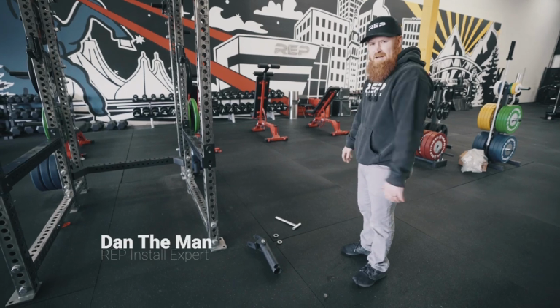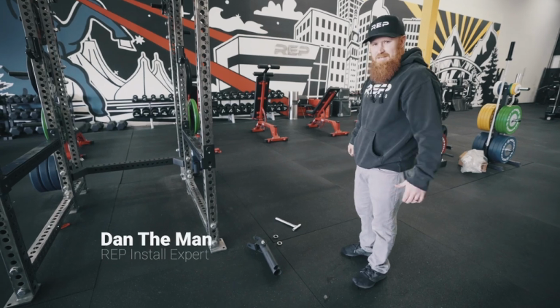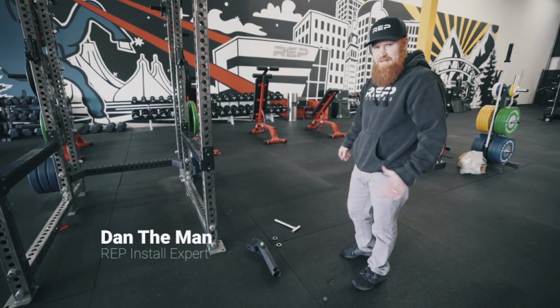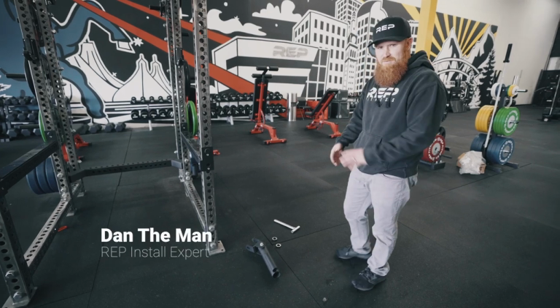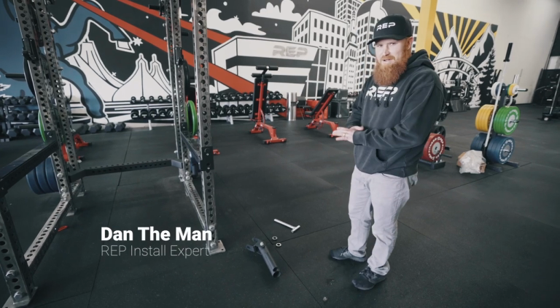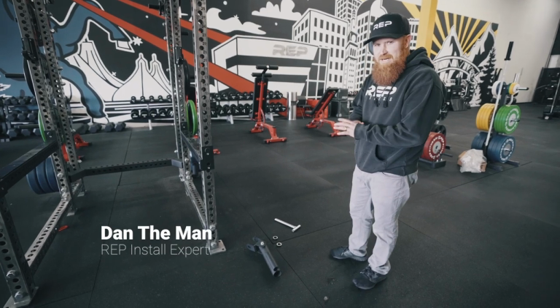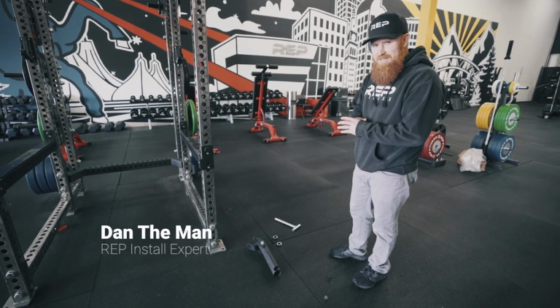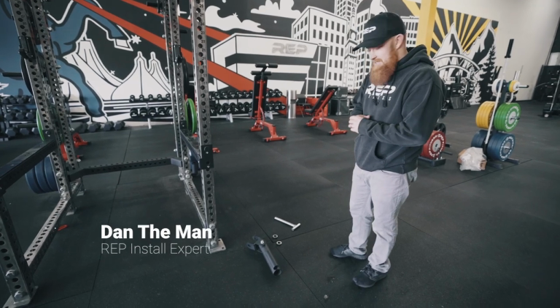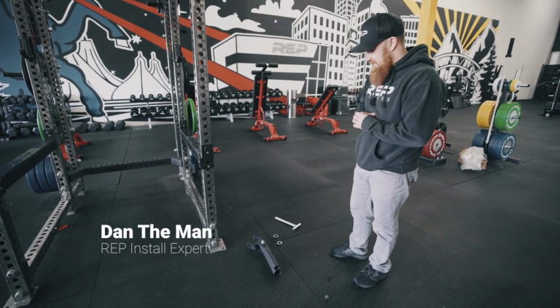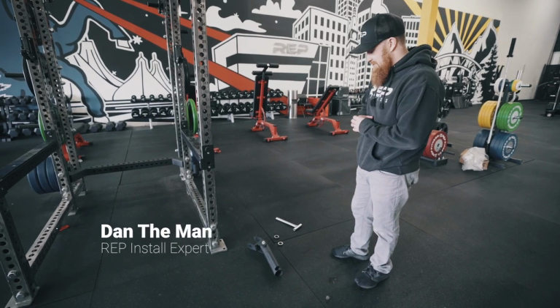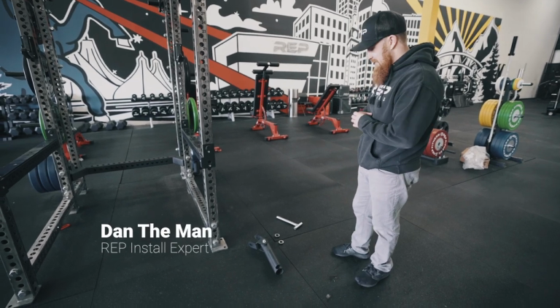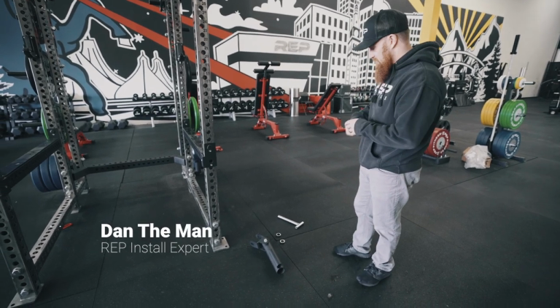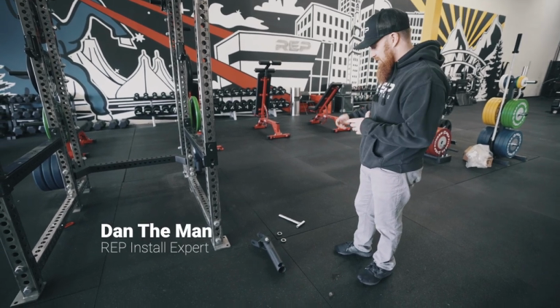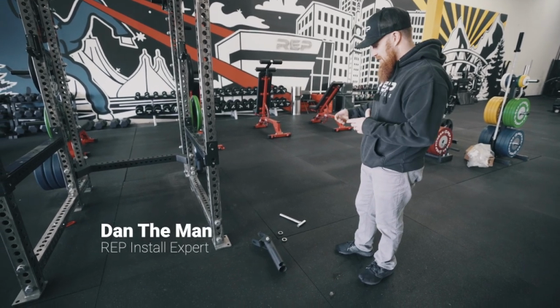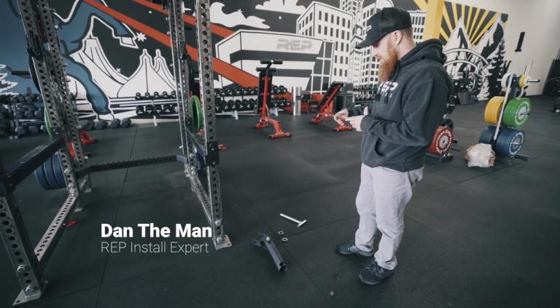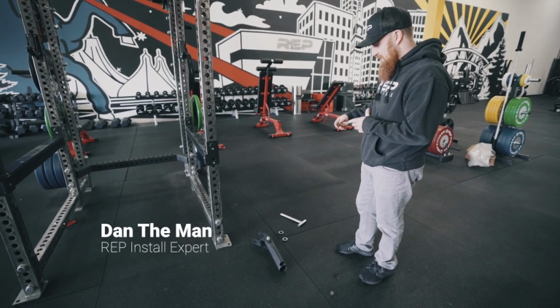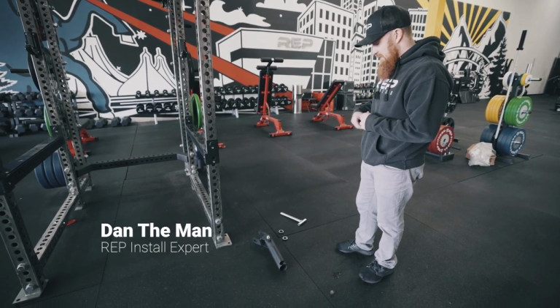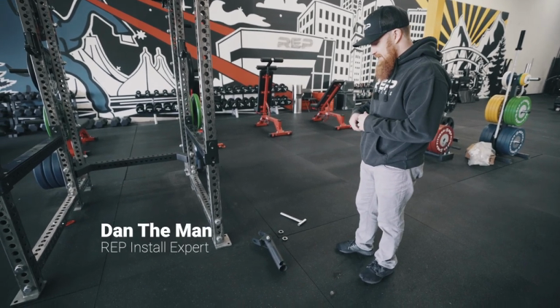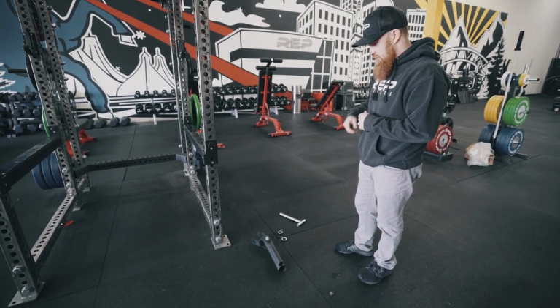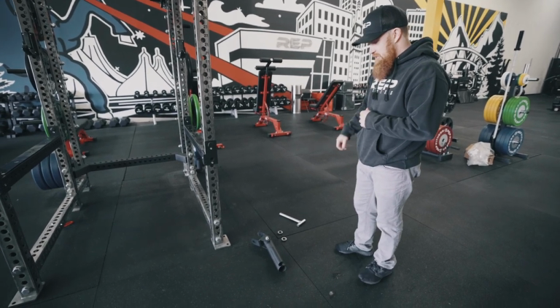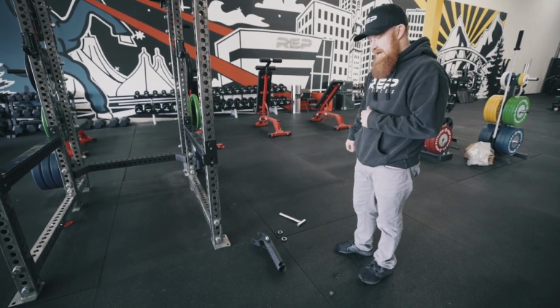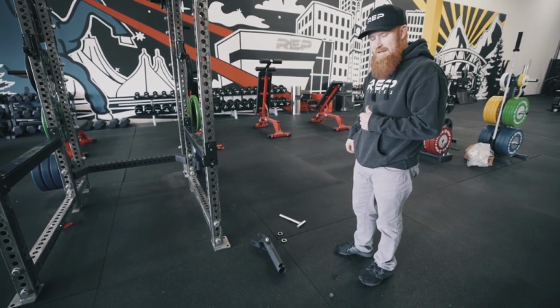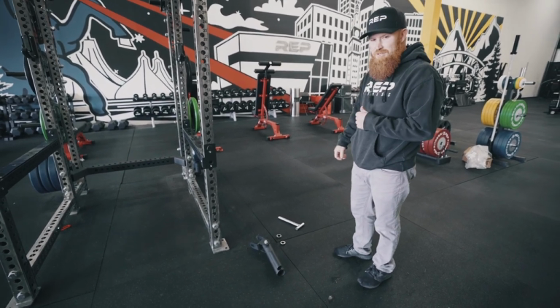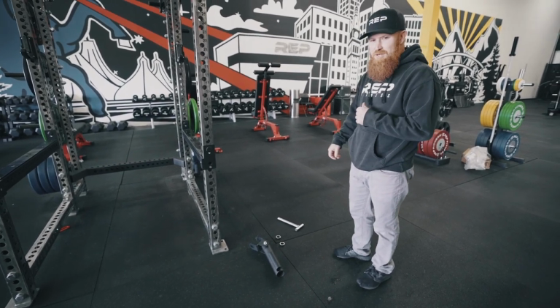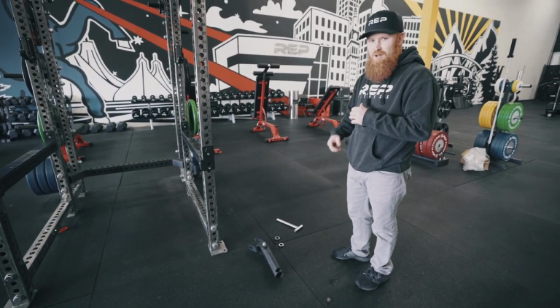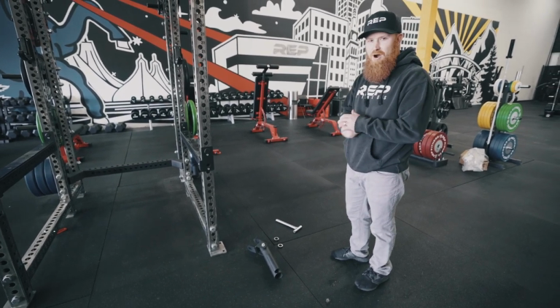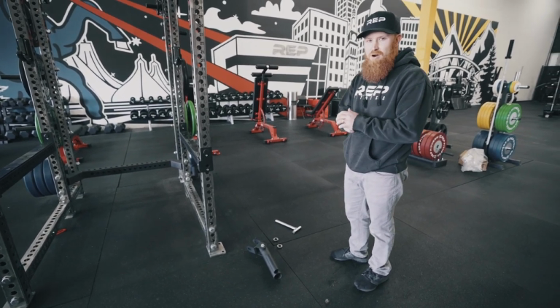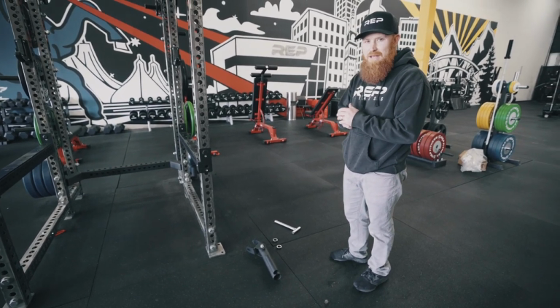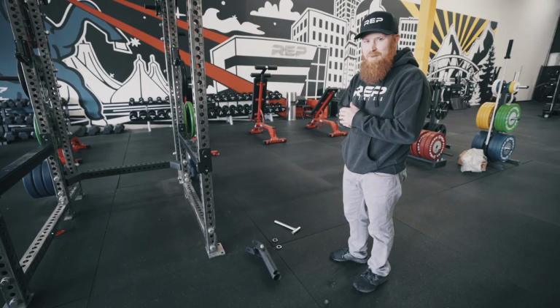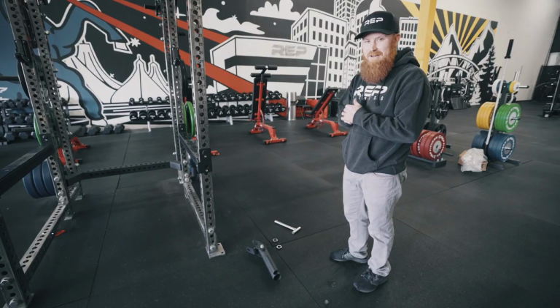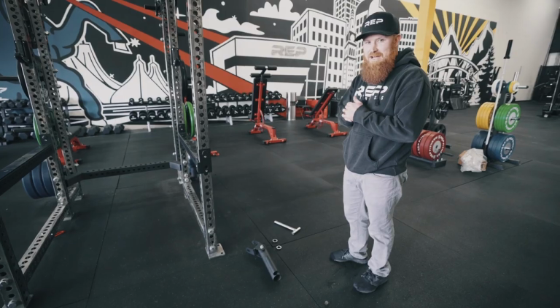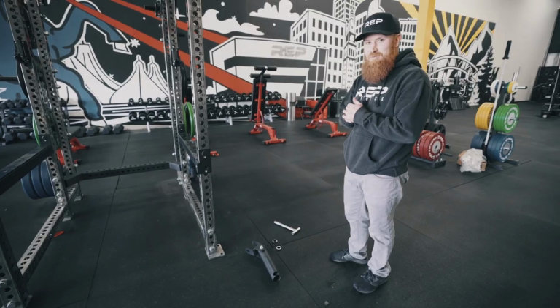Hey guys, Dan with Wrap Fitness. Today I'm just gonna show you how to install our landmine attachment.